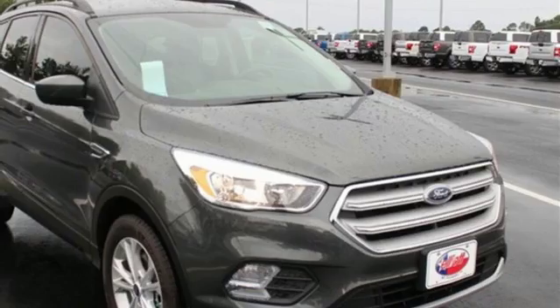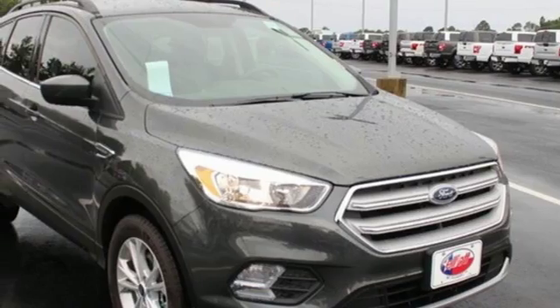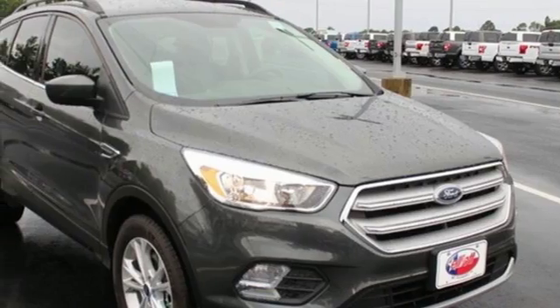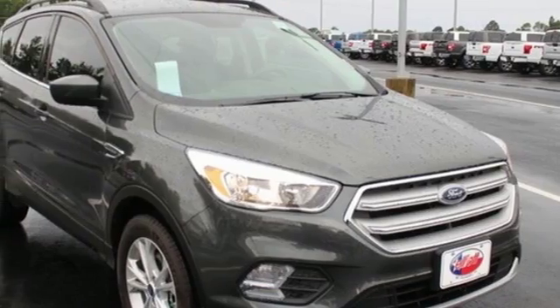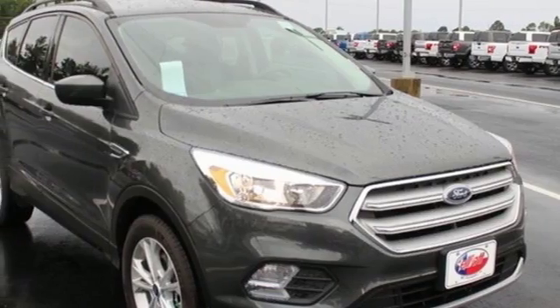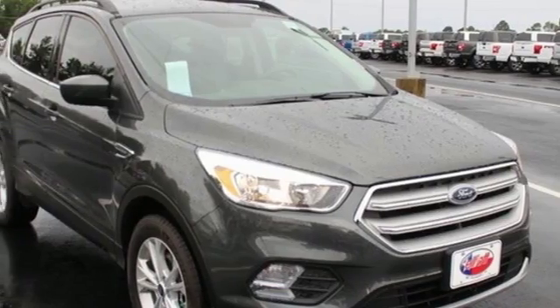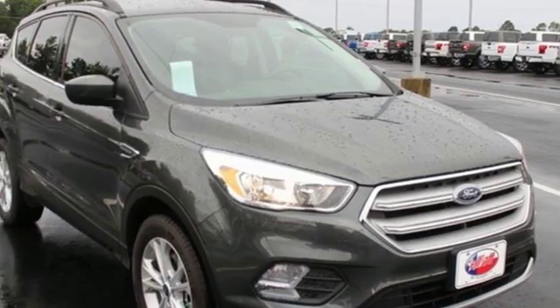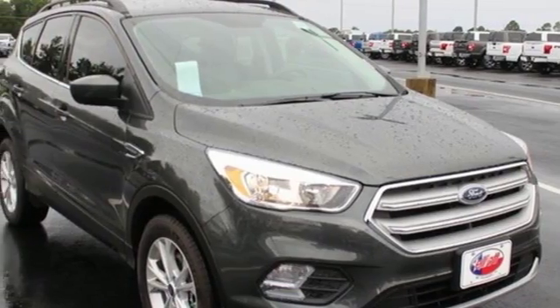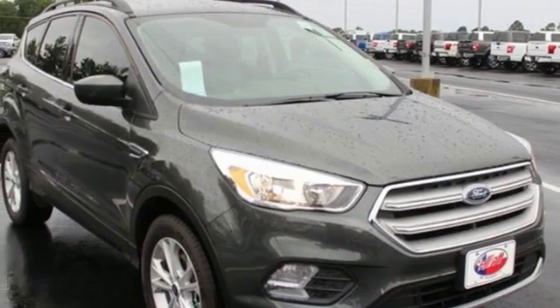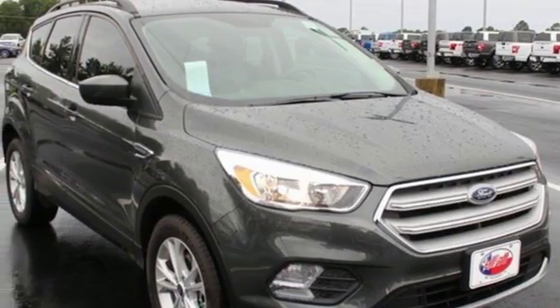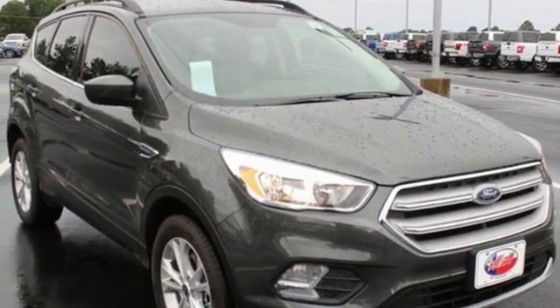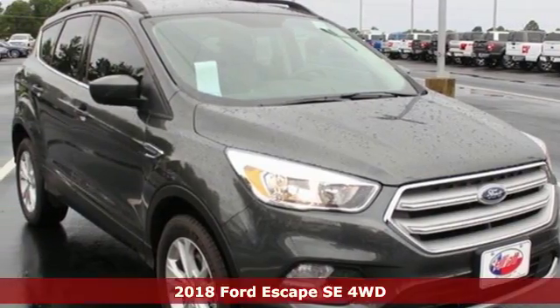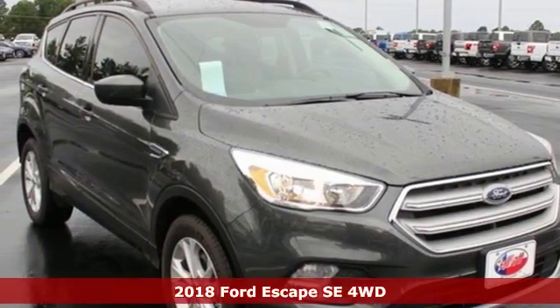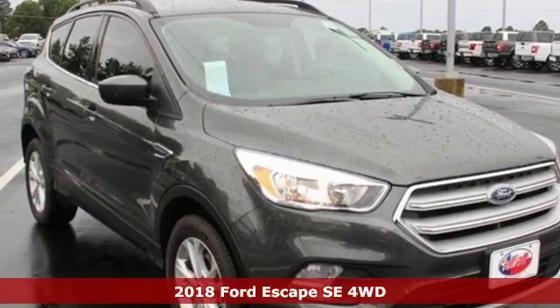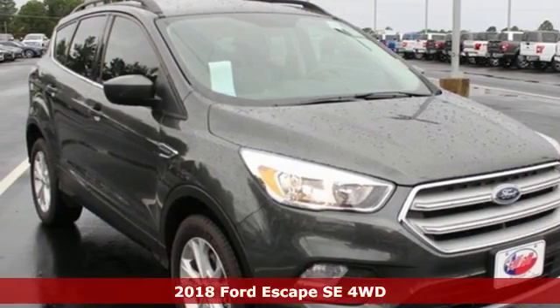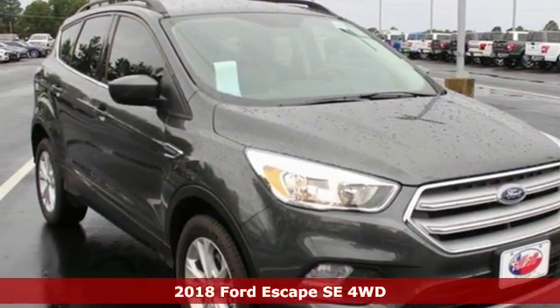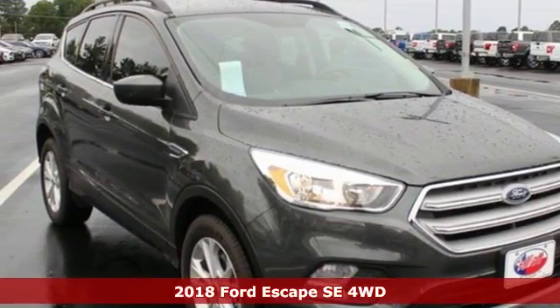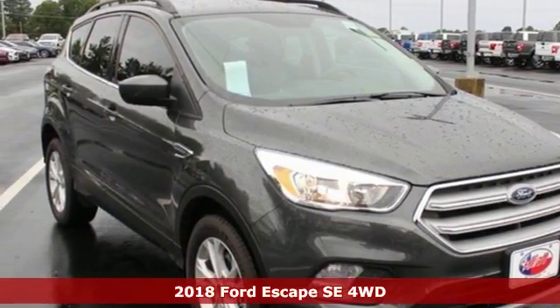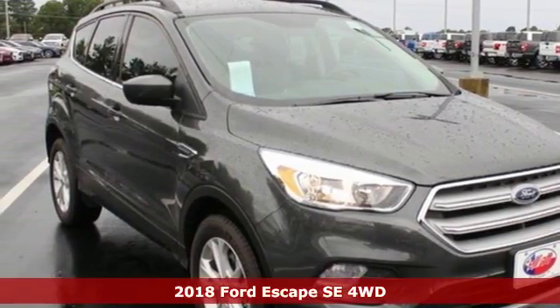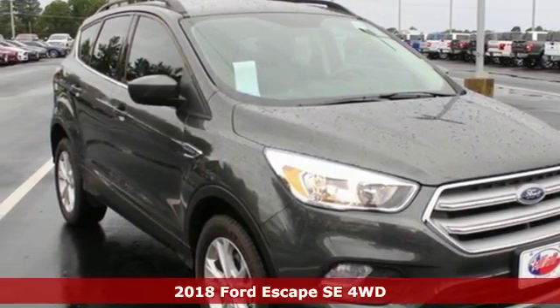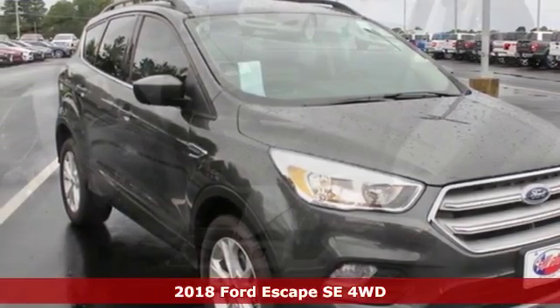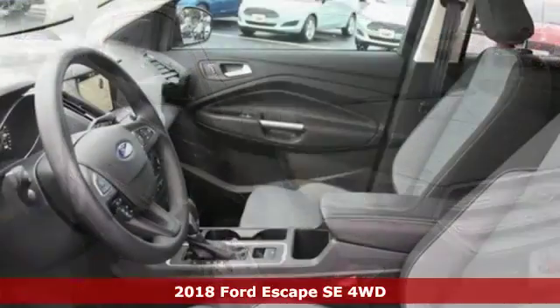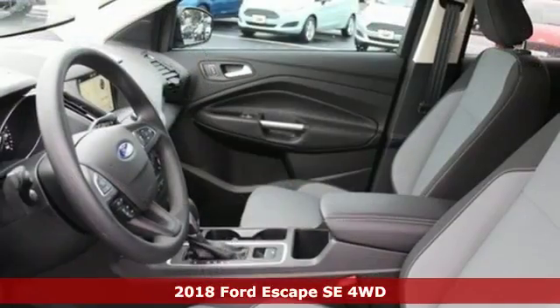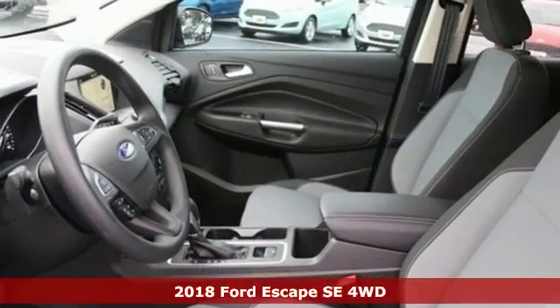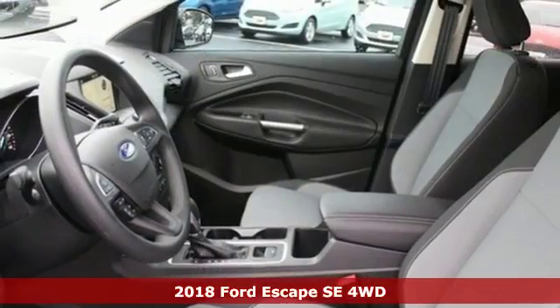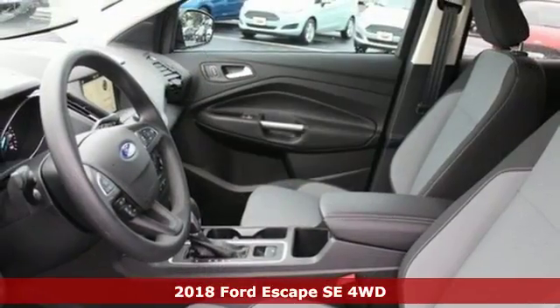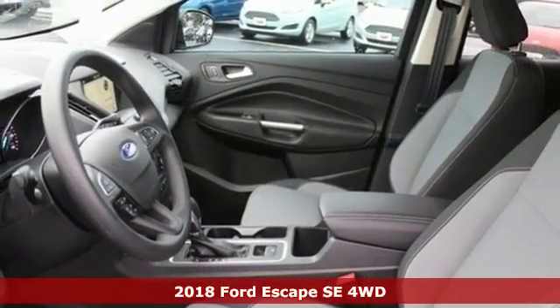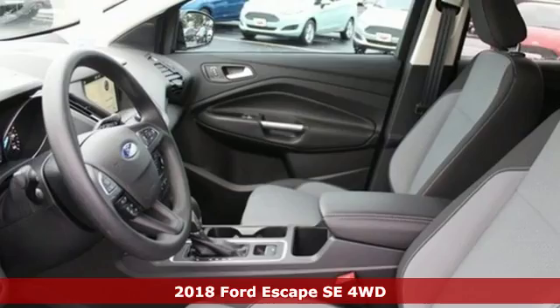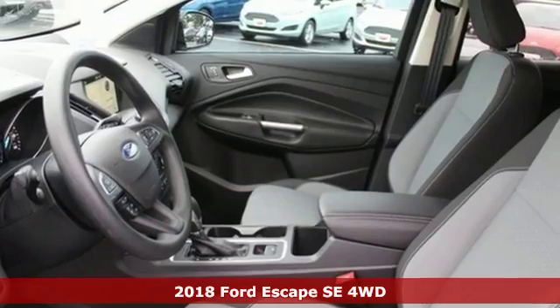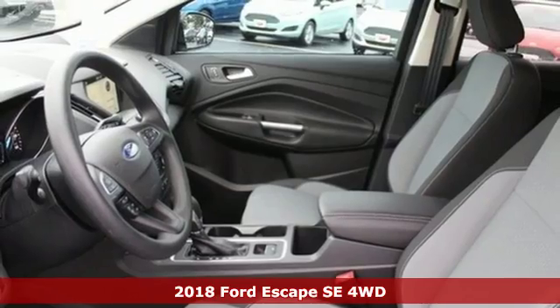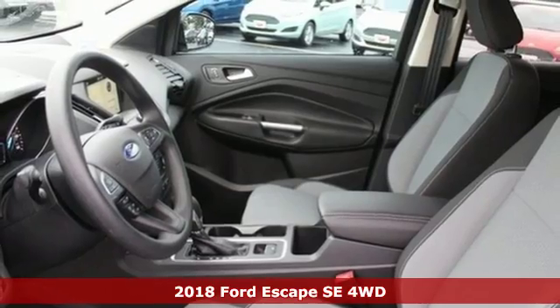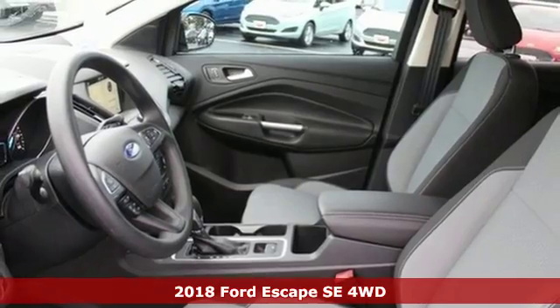It's a new 2018 Ford Escape. Ford, where tradition meets innovation.